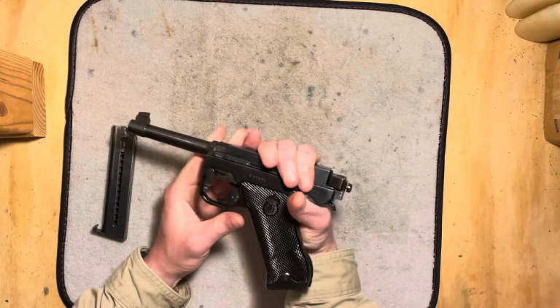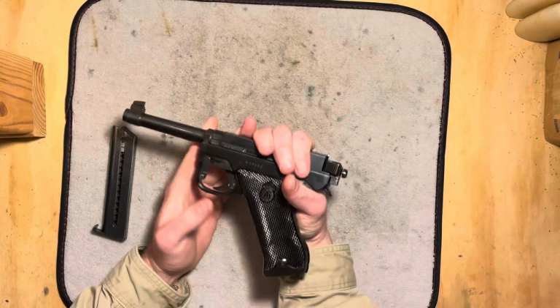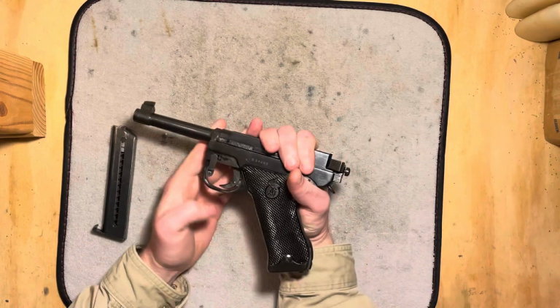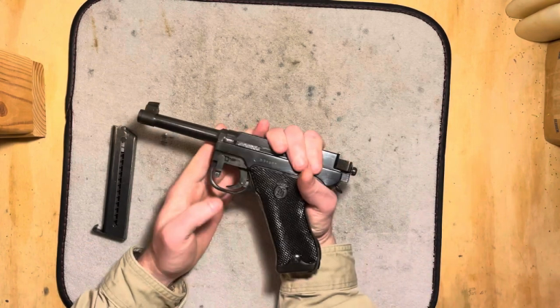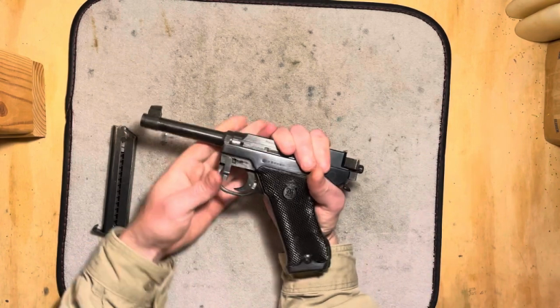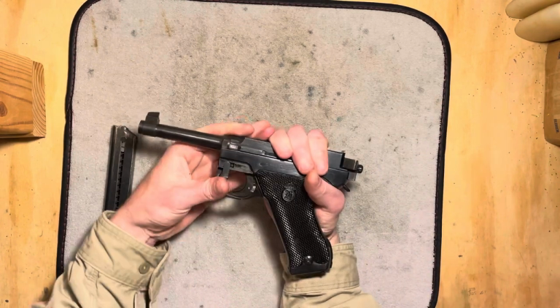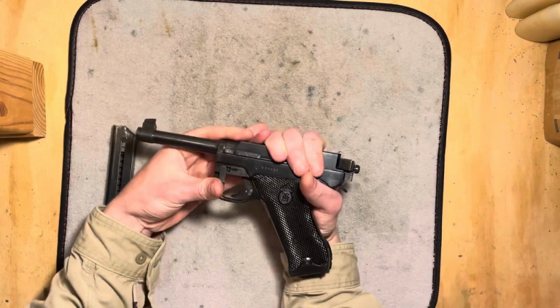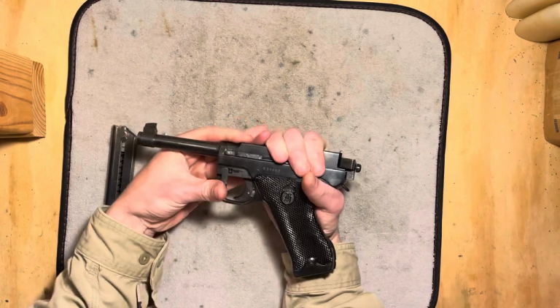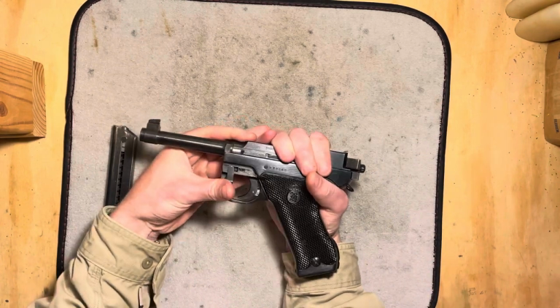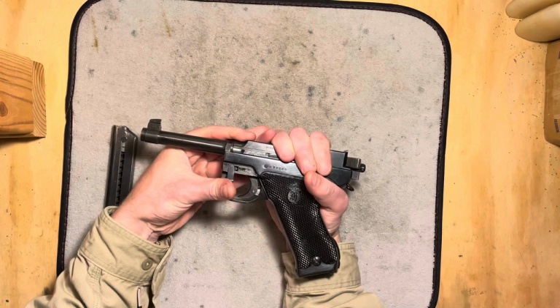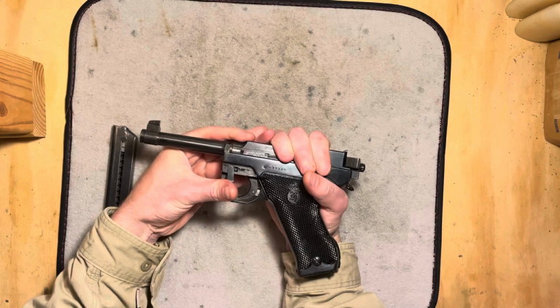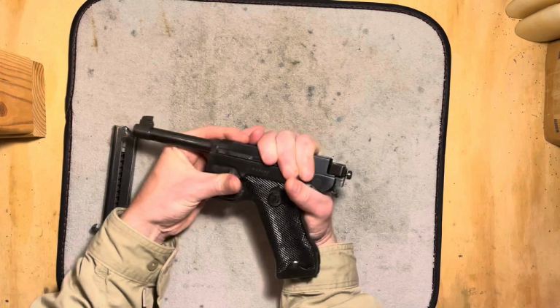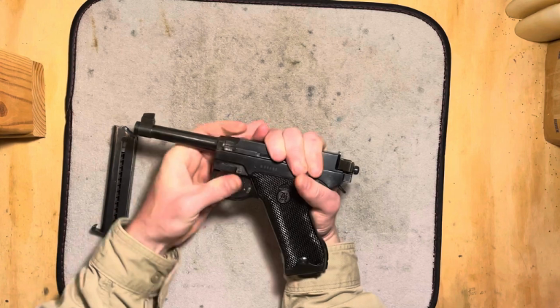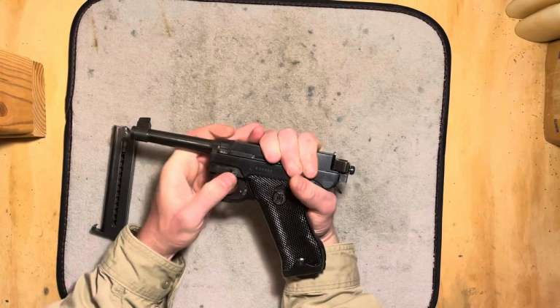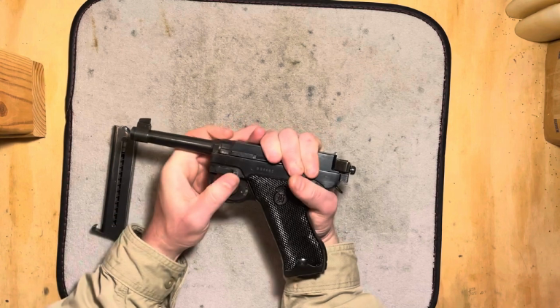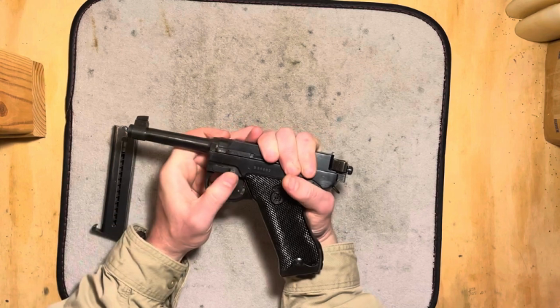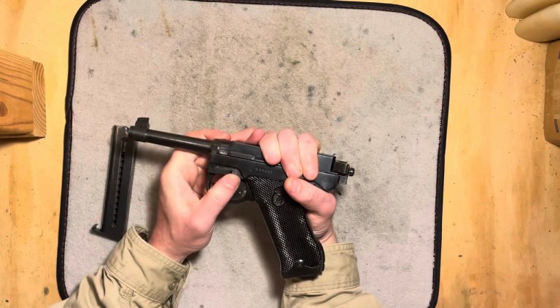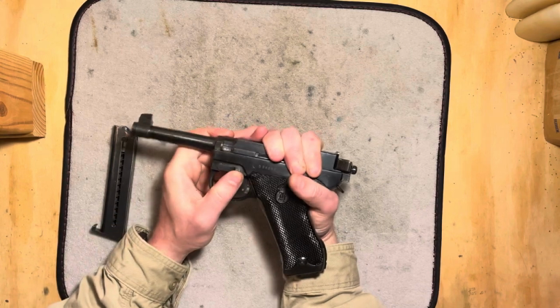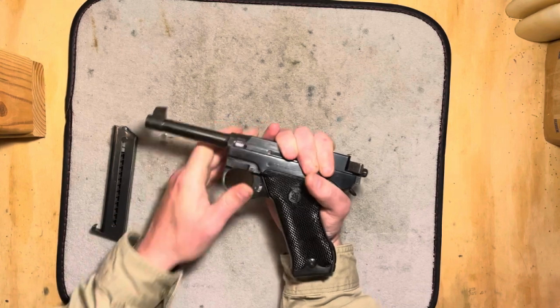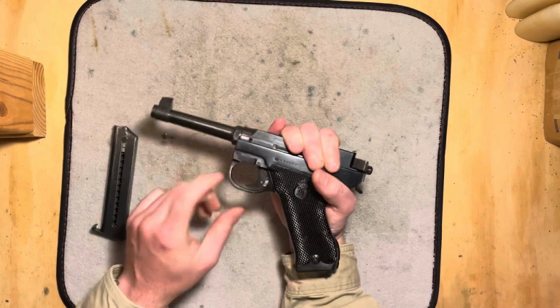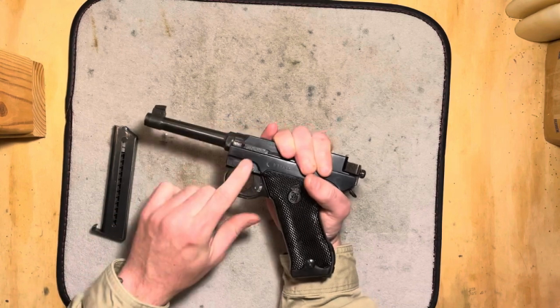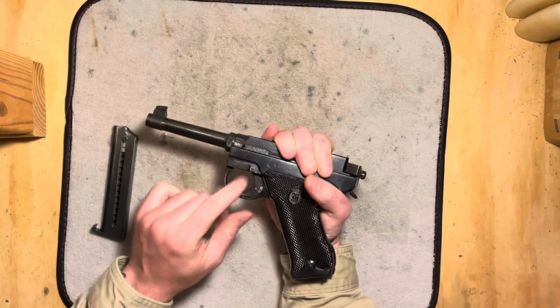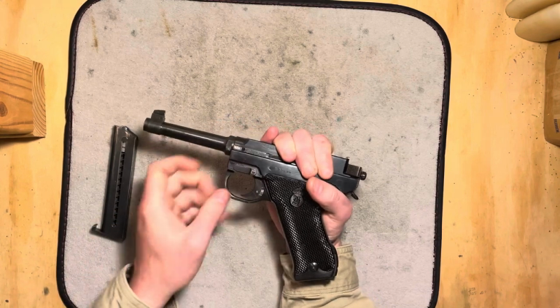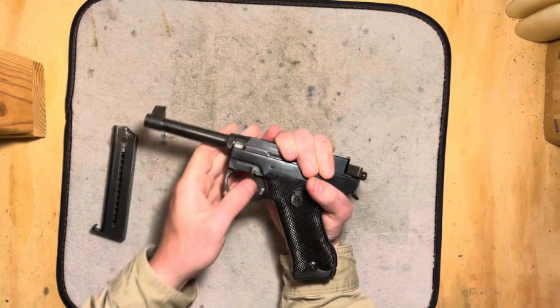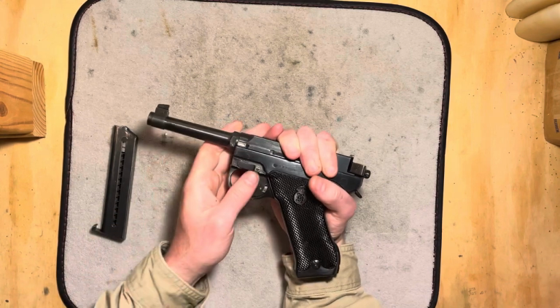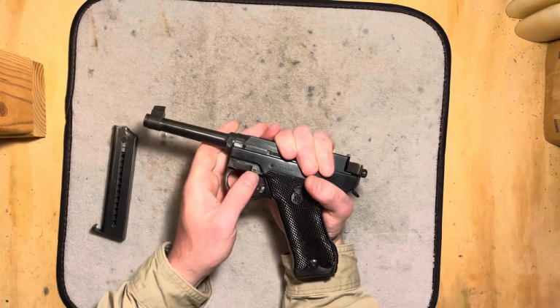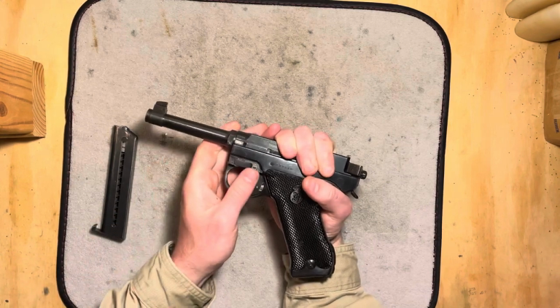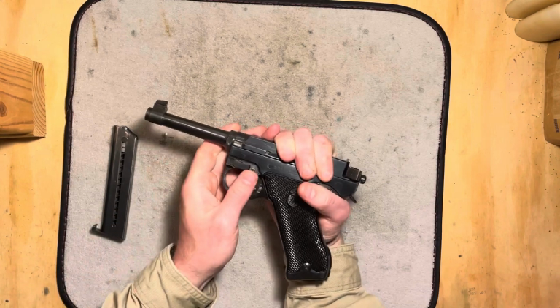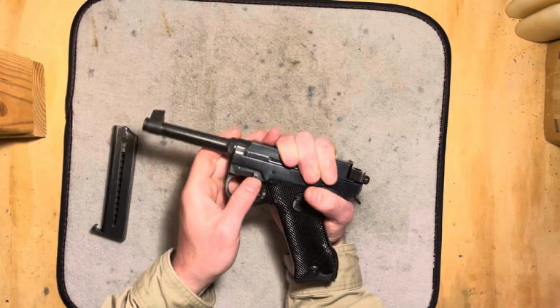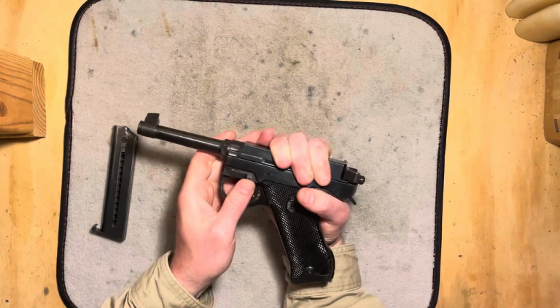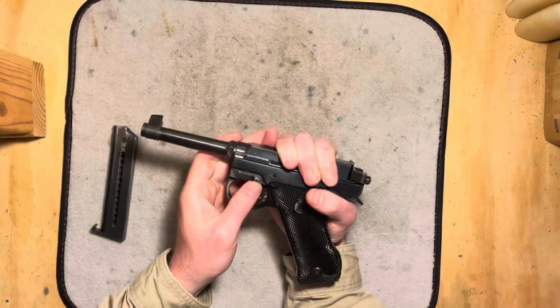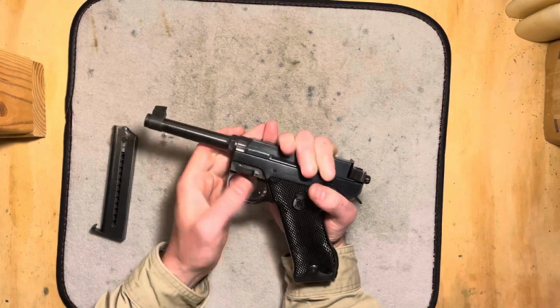Pull back again, flip the lever up. It's a fairly stiff lever — it takes a little bit of force.